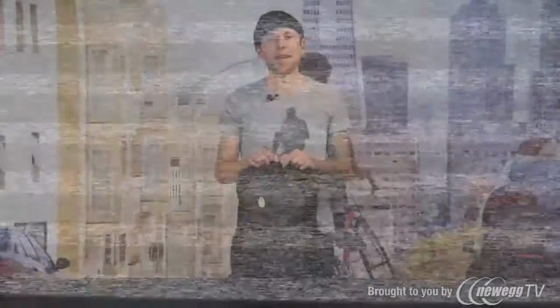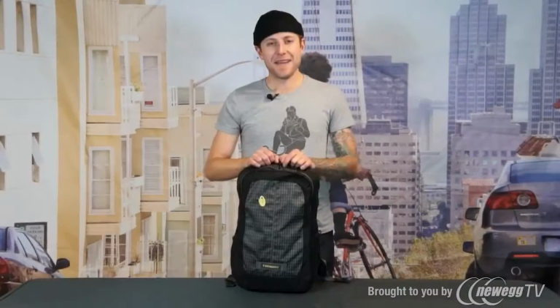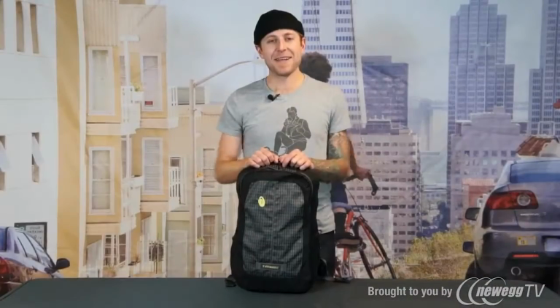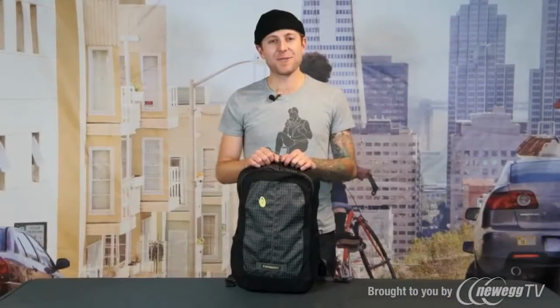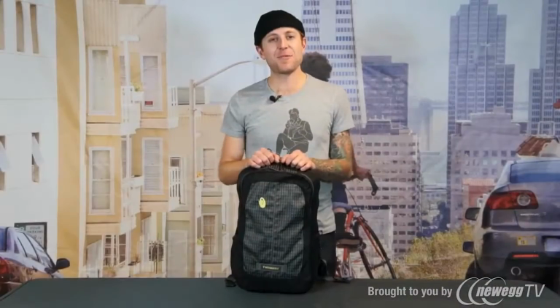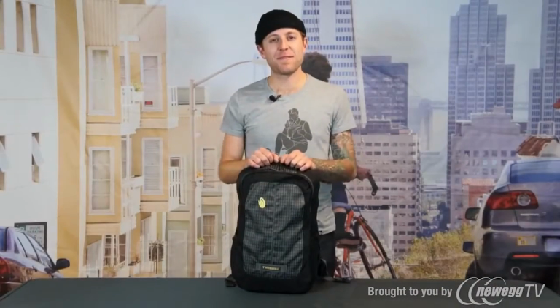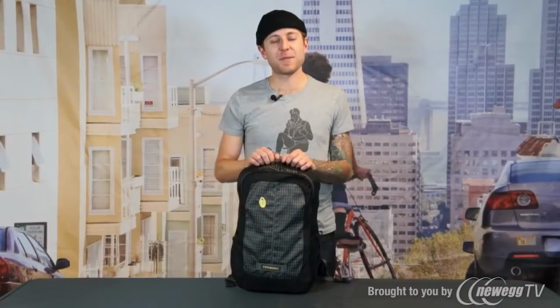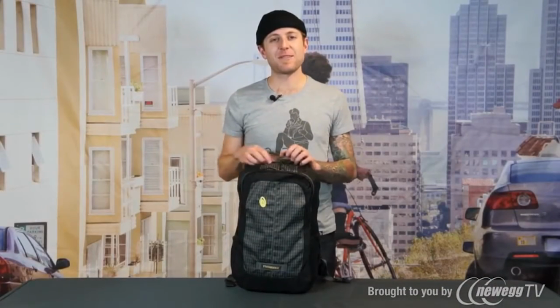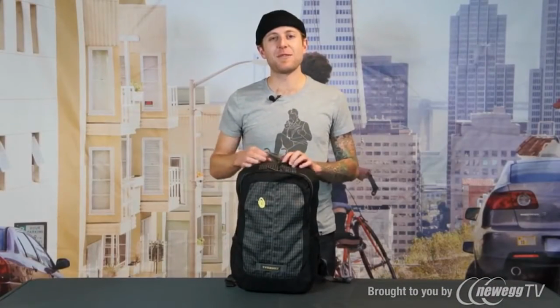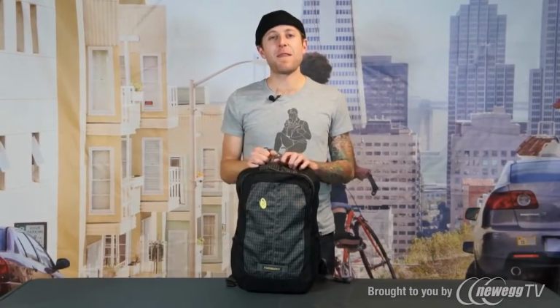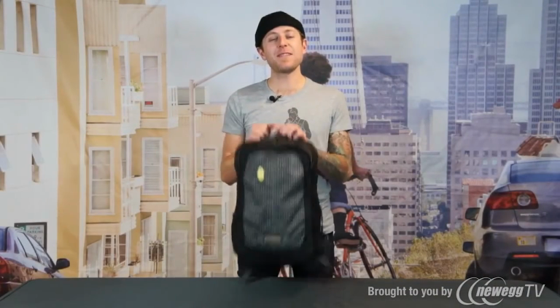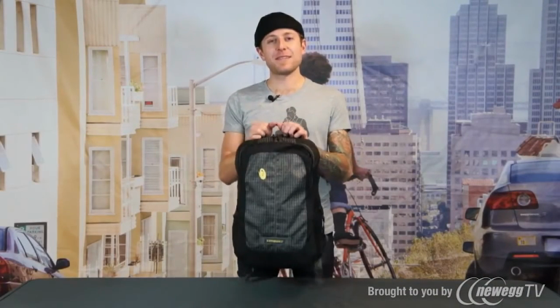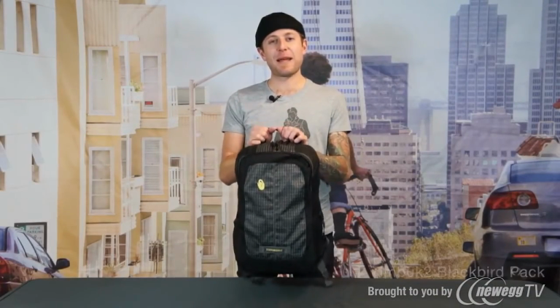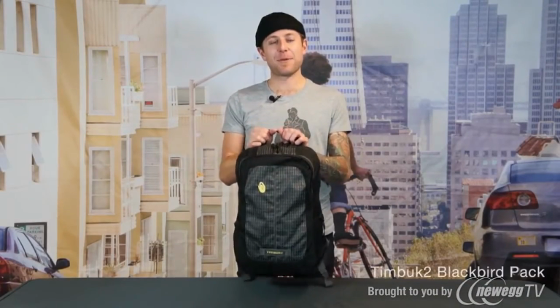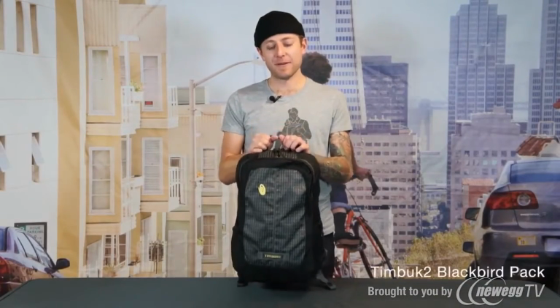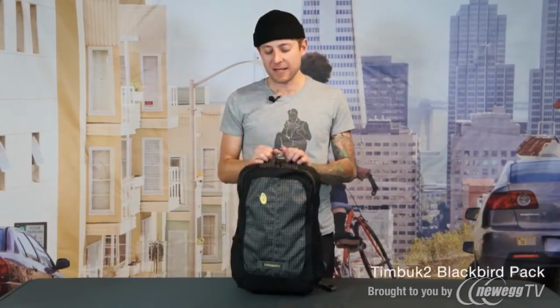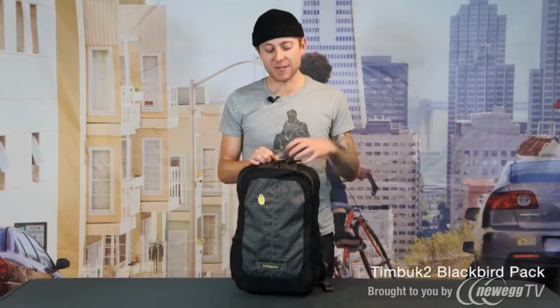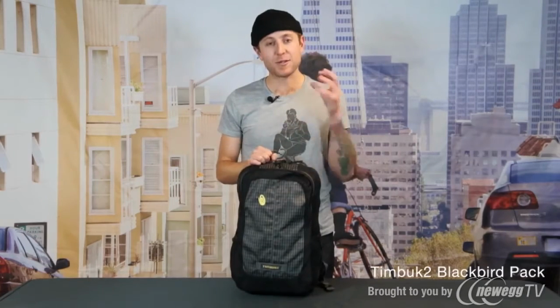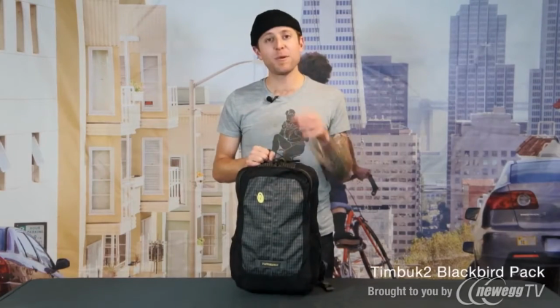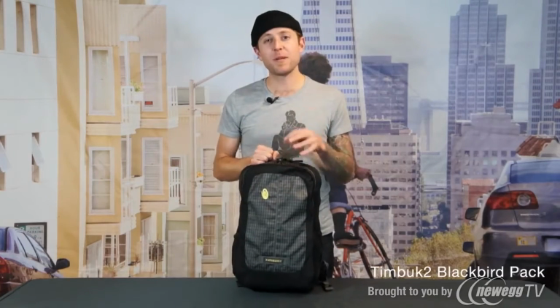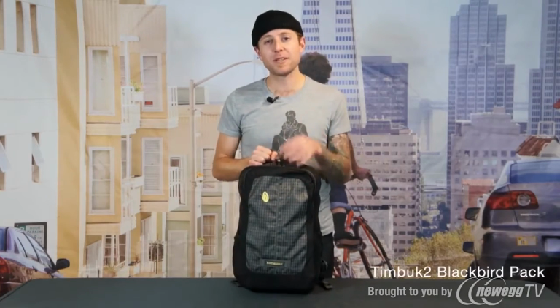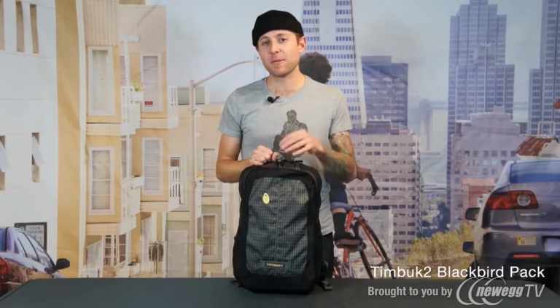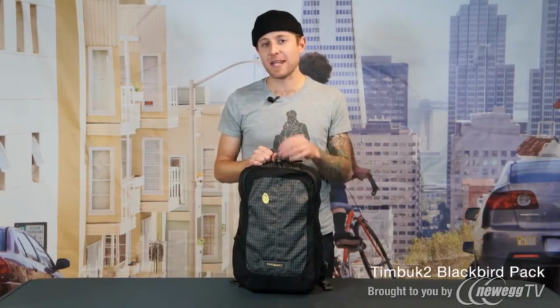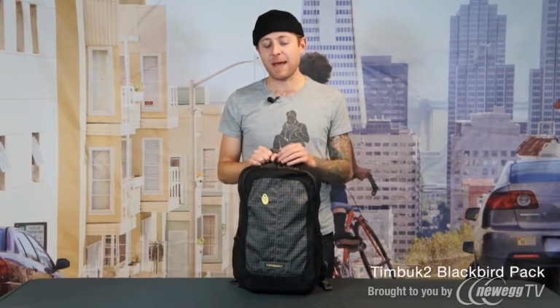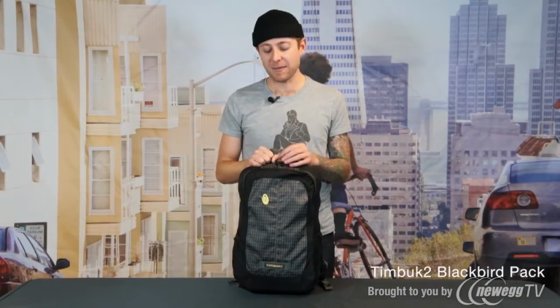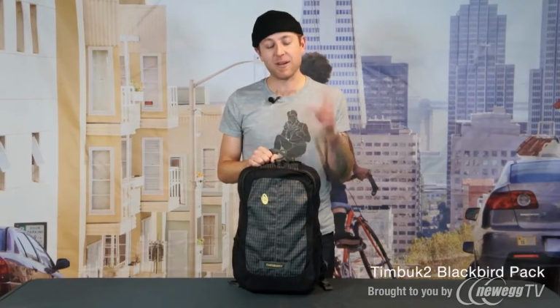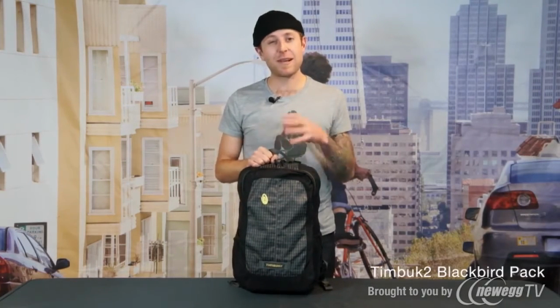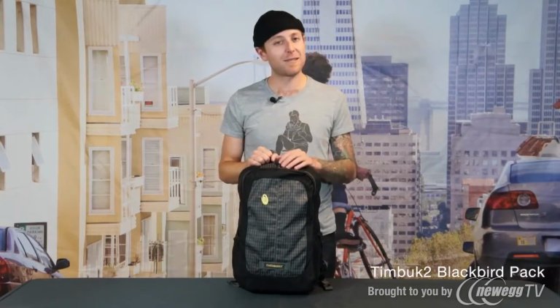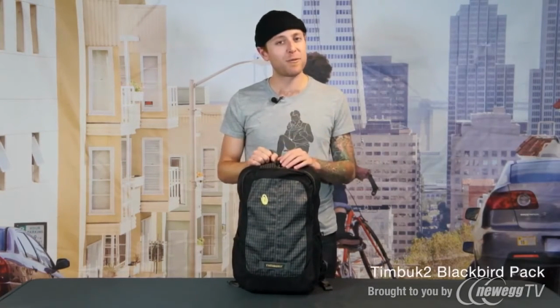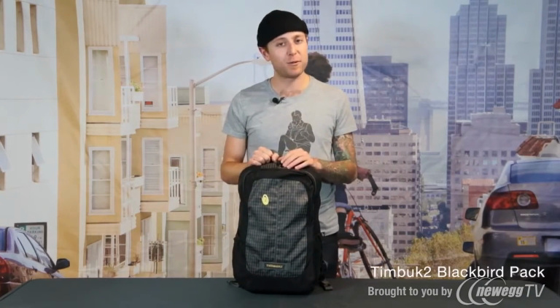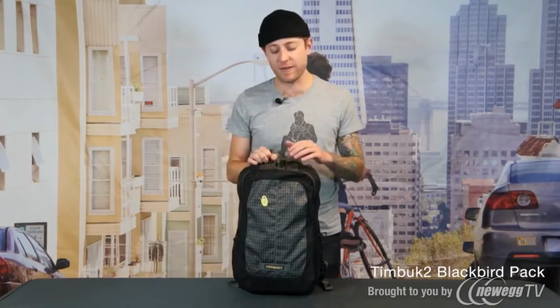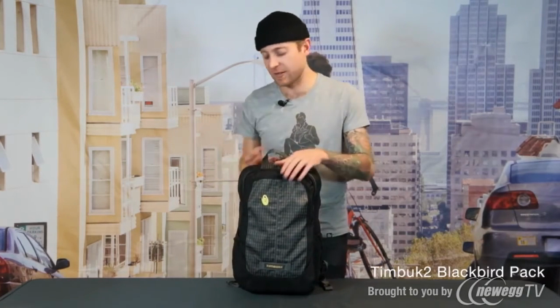Hey, how you guys doing? I'm Jared from Timbuktu and this is the Blackbird. This is a super minimalist urban day pack but it also has a lot of really cool features.